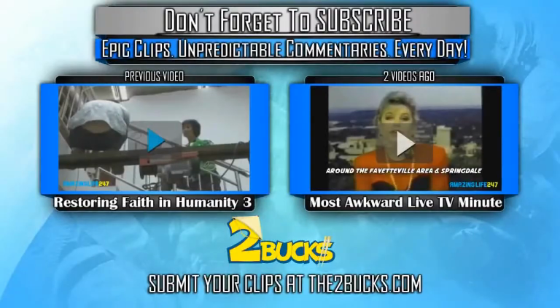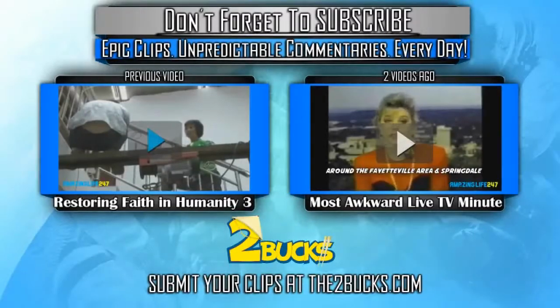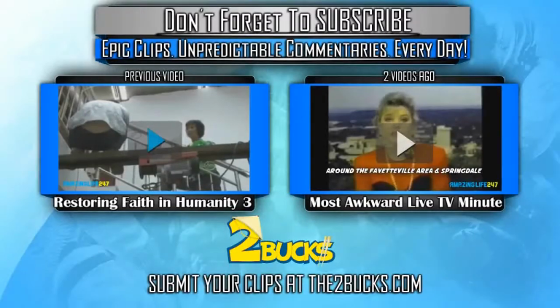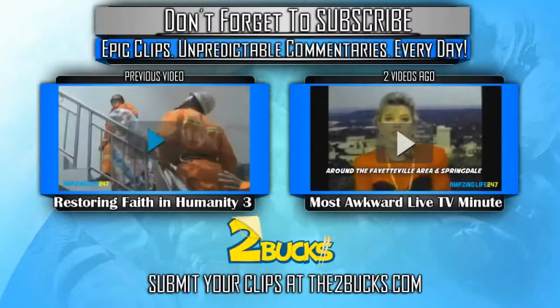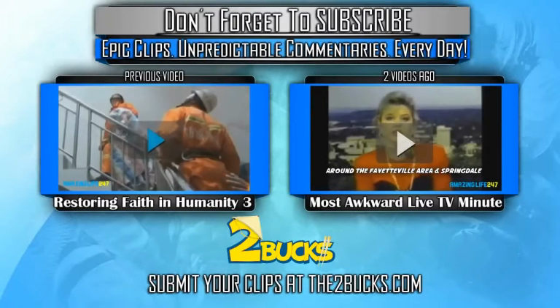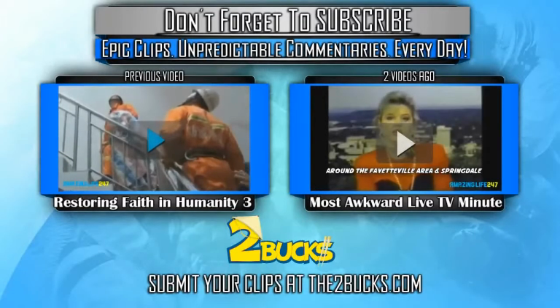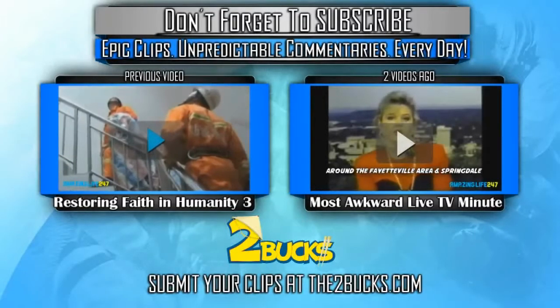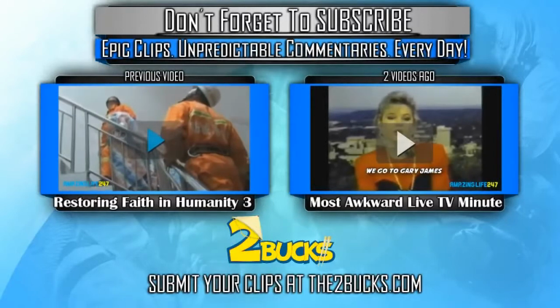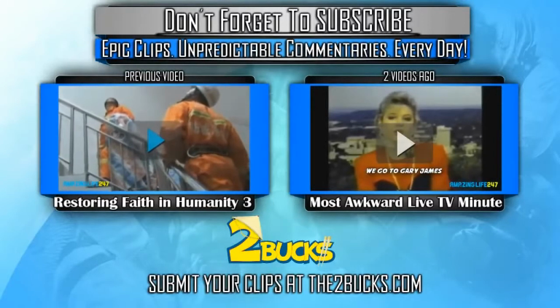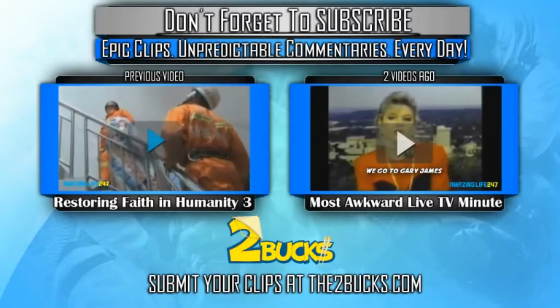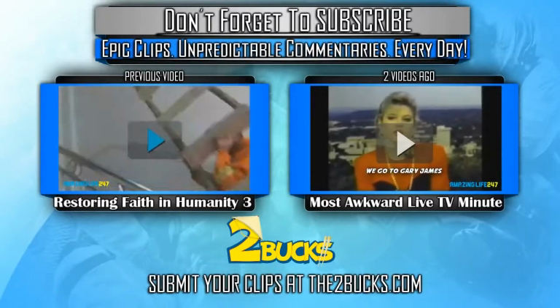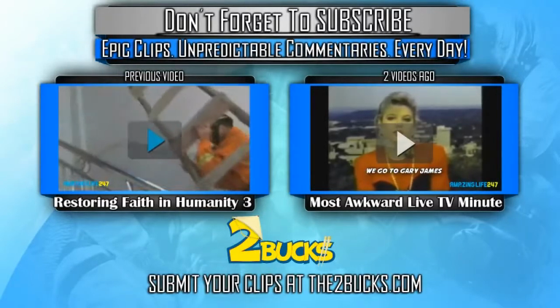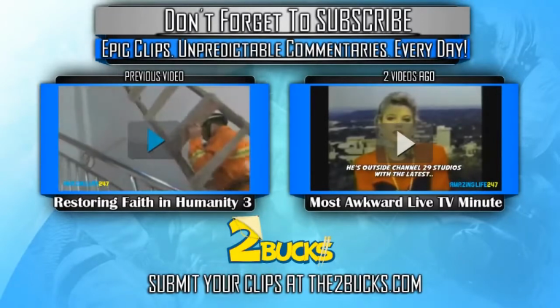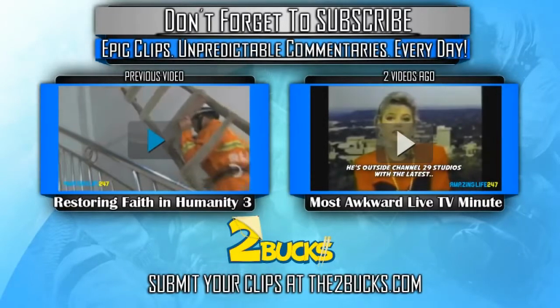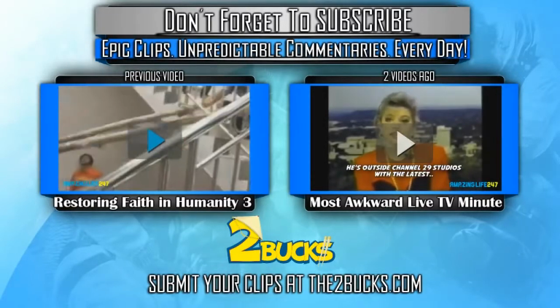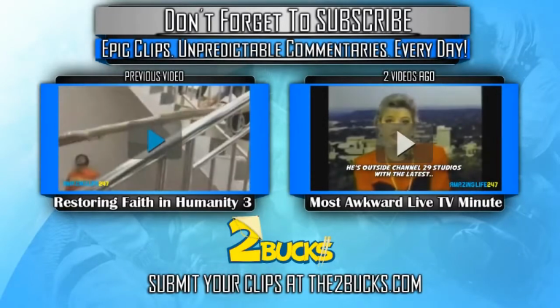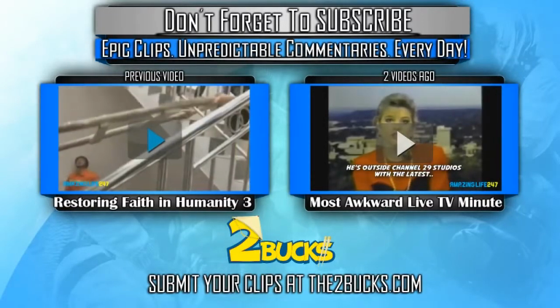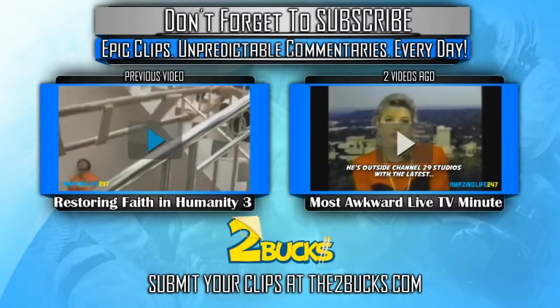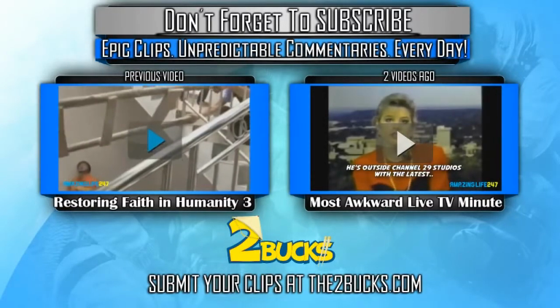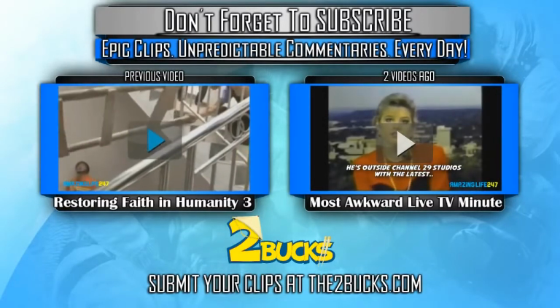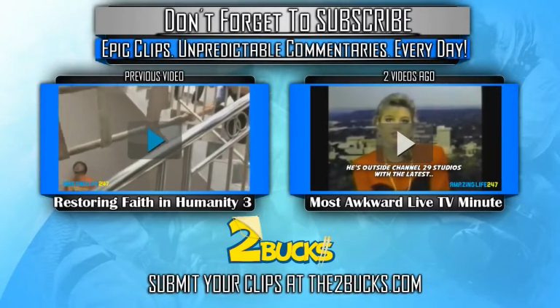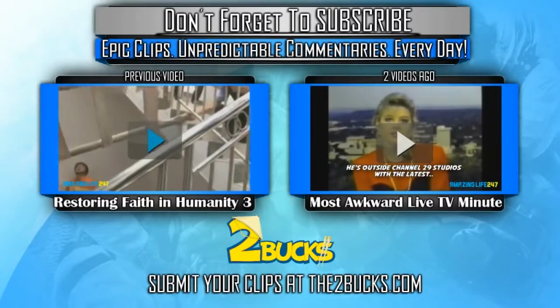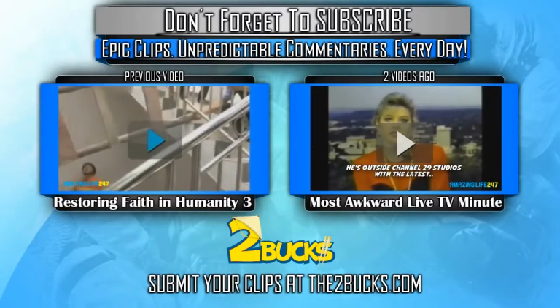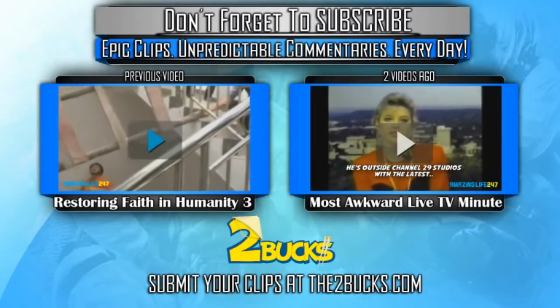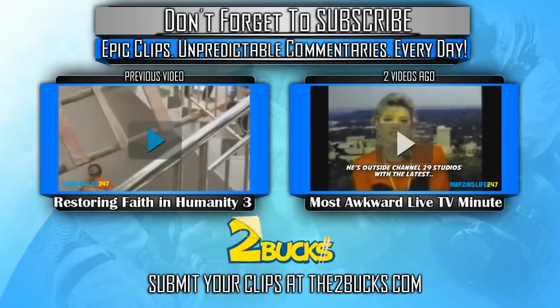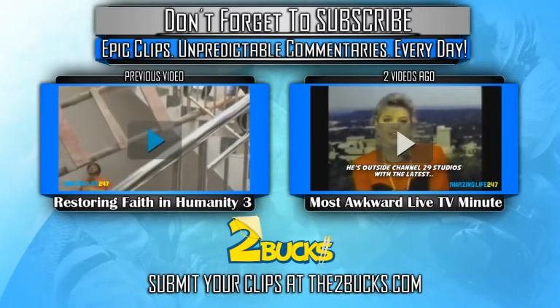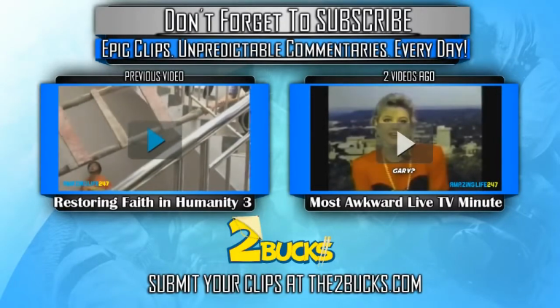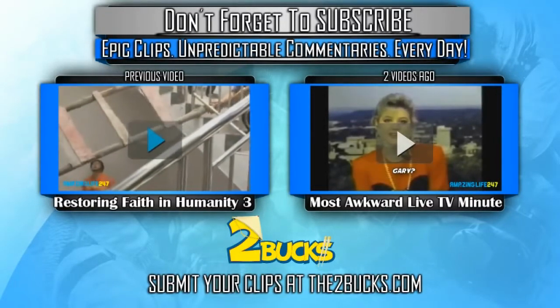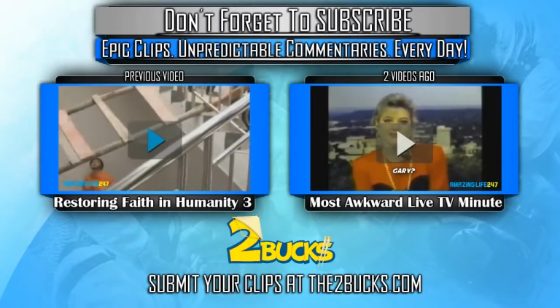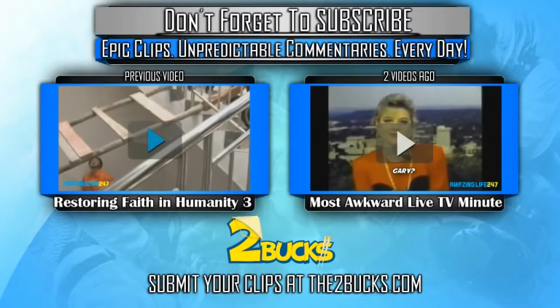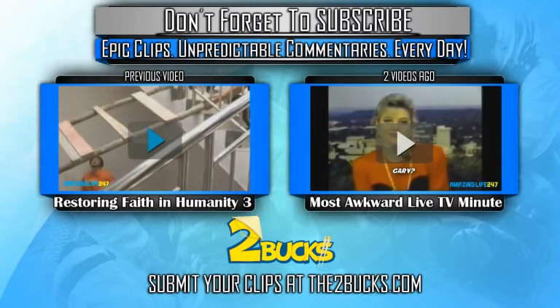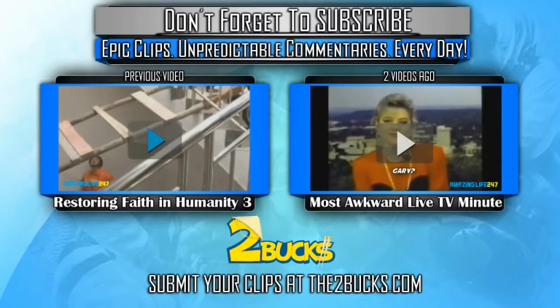That was pretty awesome, and congratulations to Giz Mafi for his third appearance on Amazing Life 24-7.